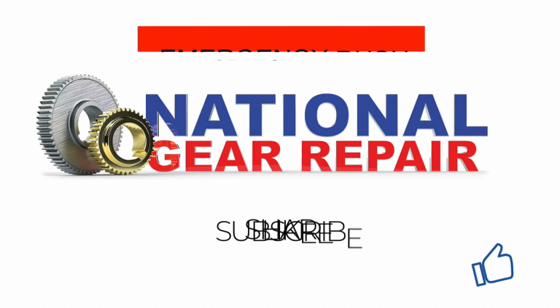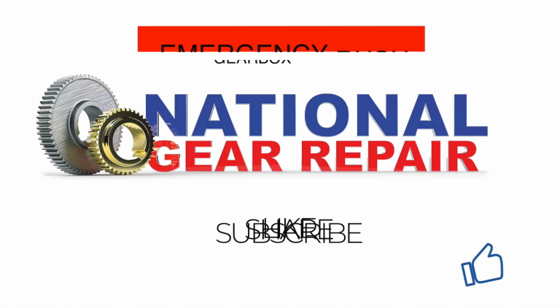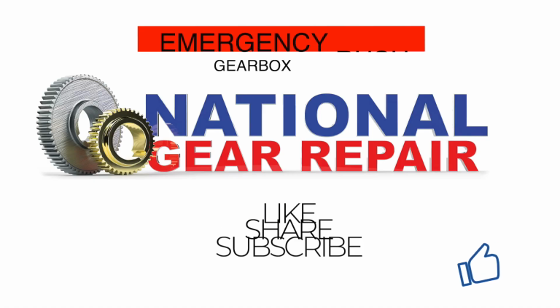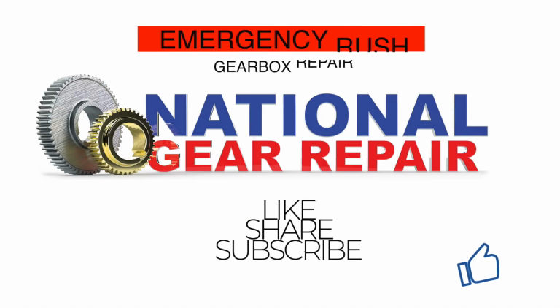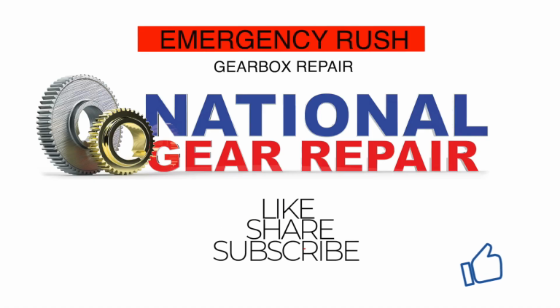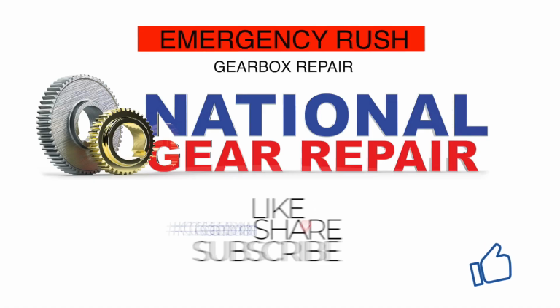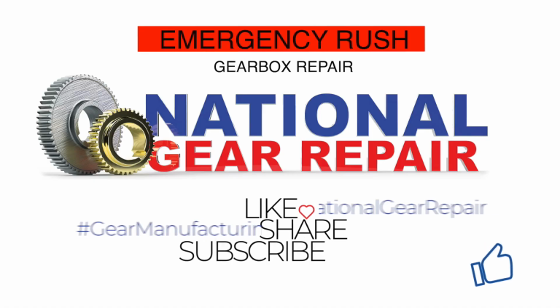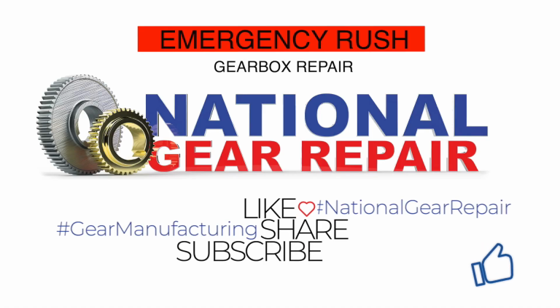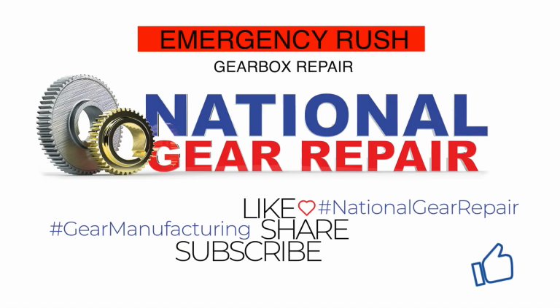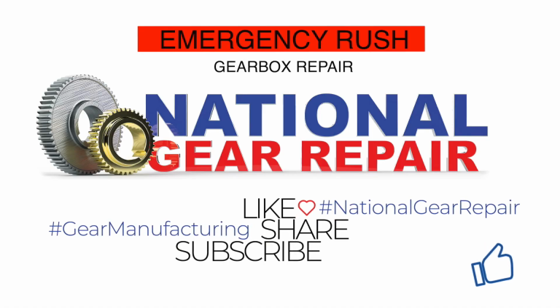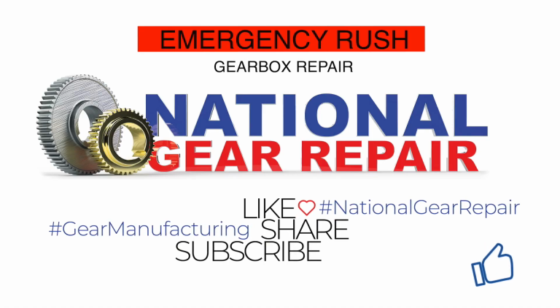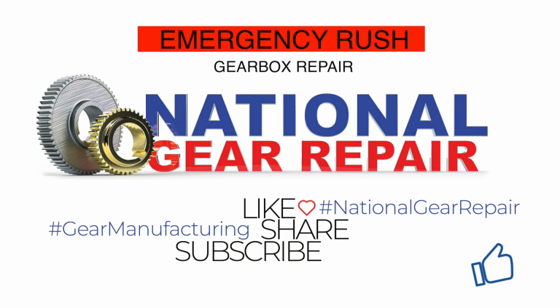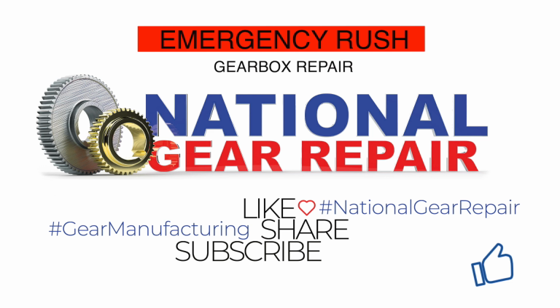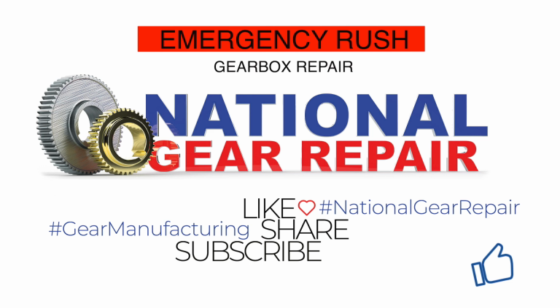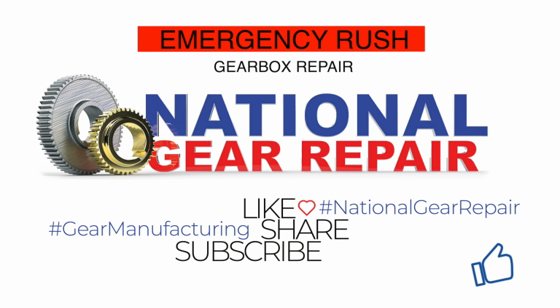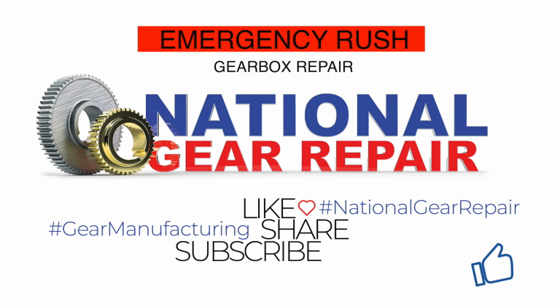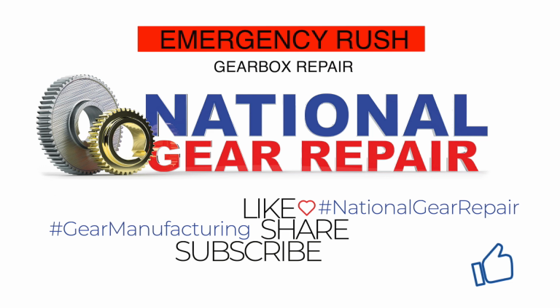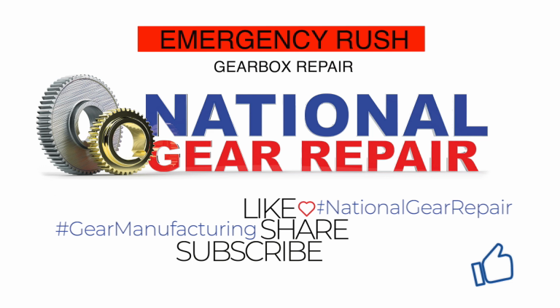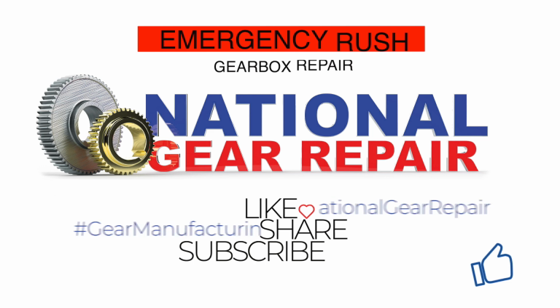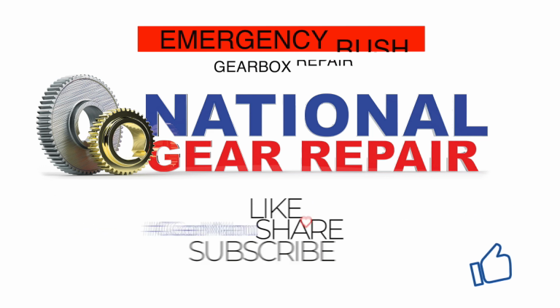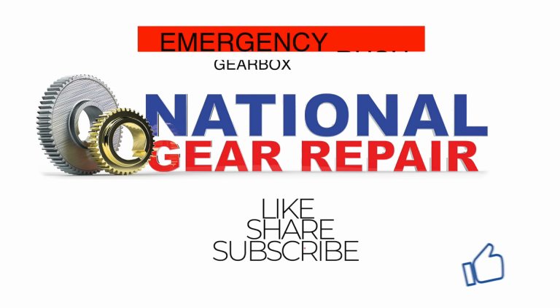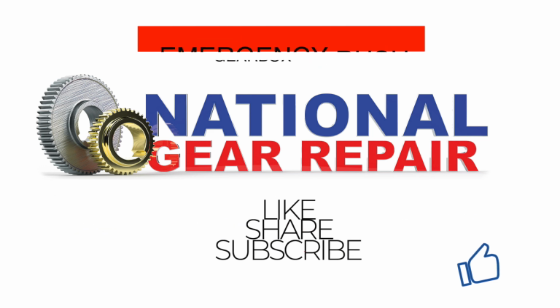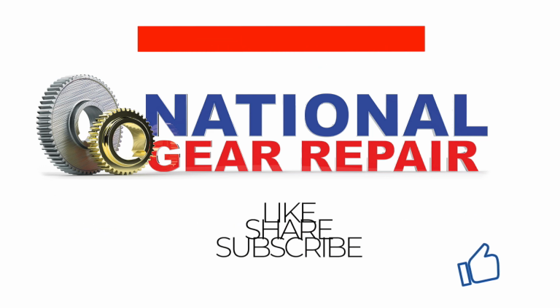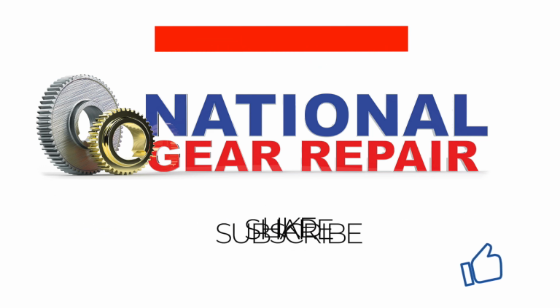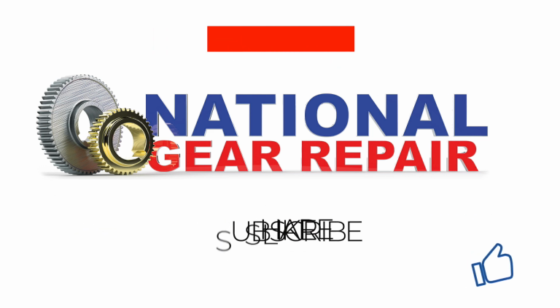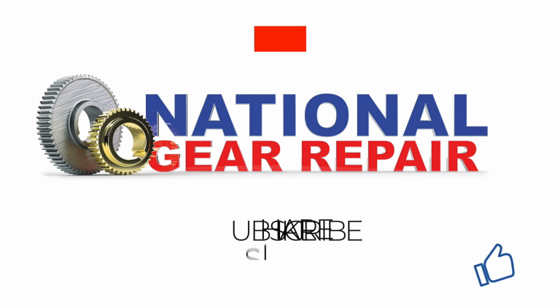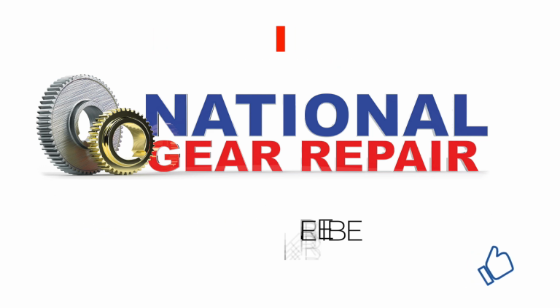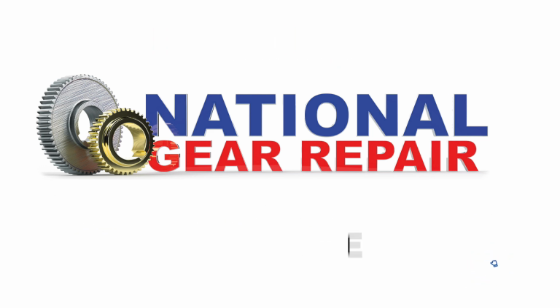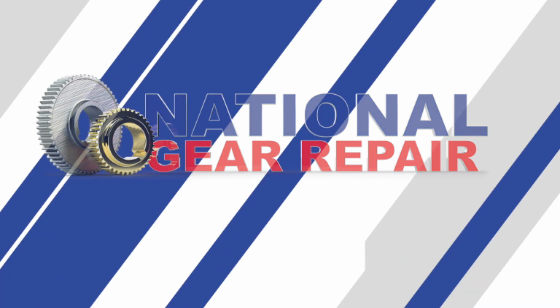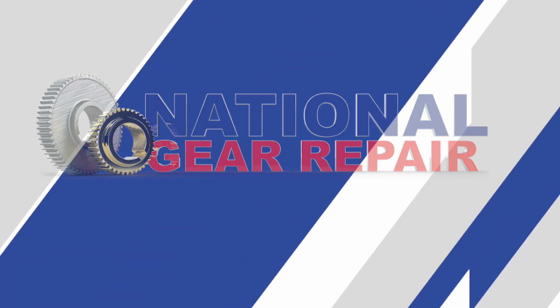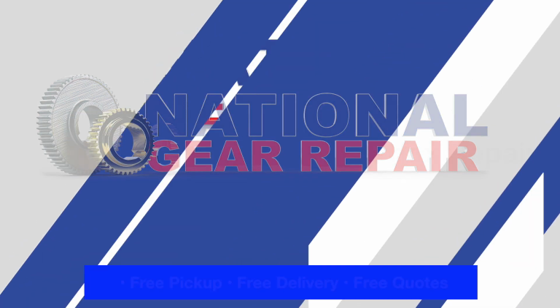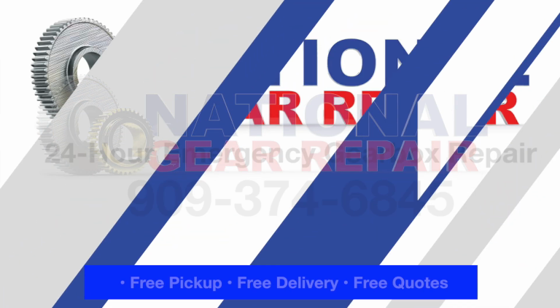Do not forget to like, share, and subscribe. And any questions, comments, or concerns, please feel free to email us or leave a comment.